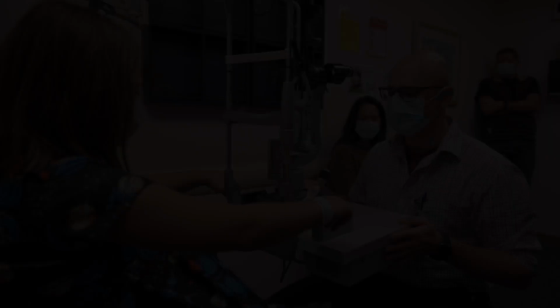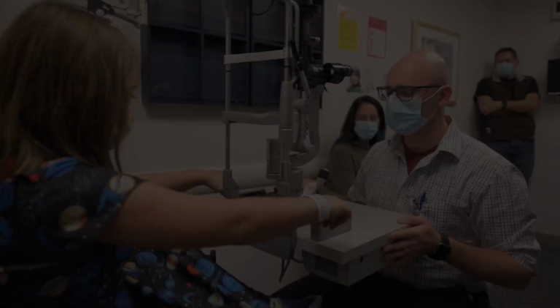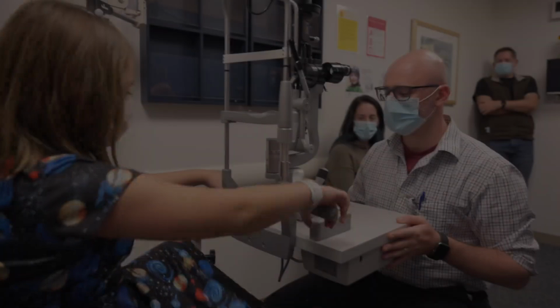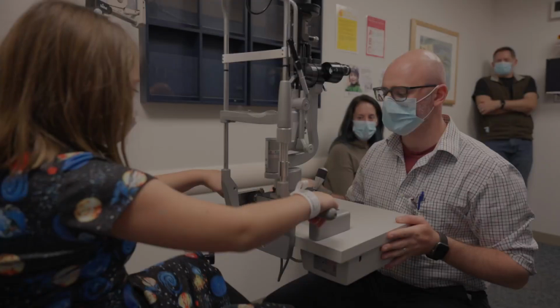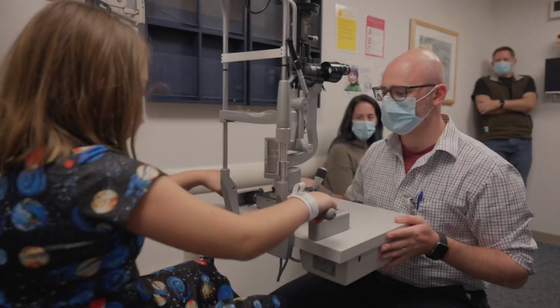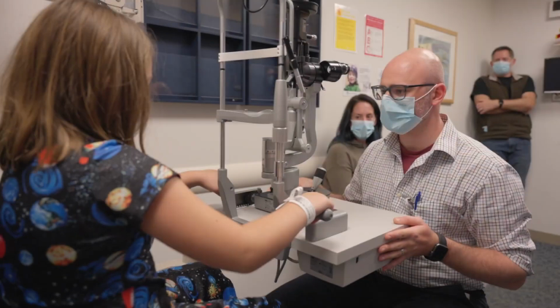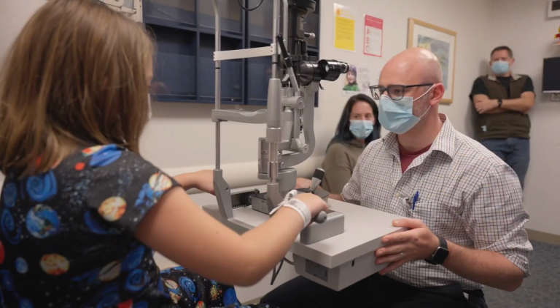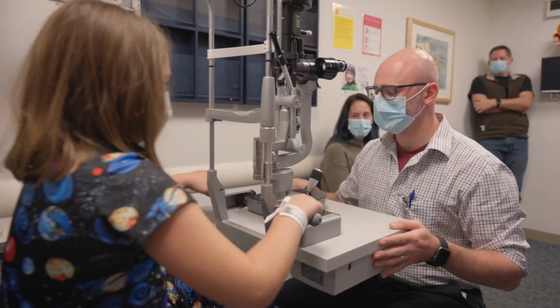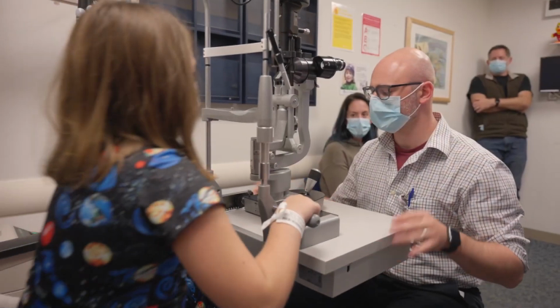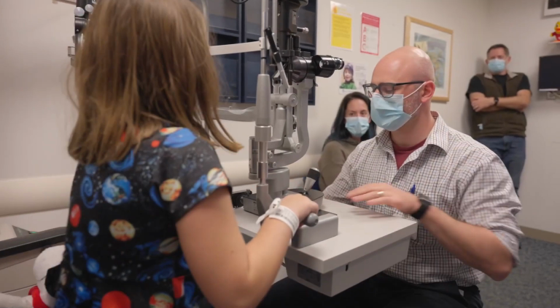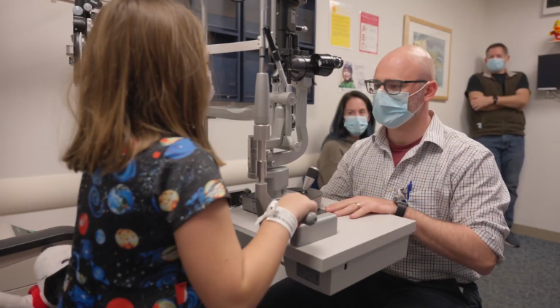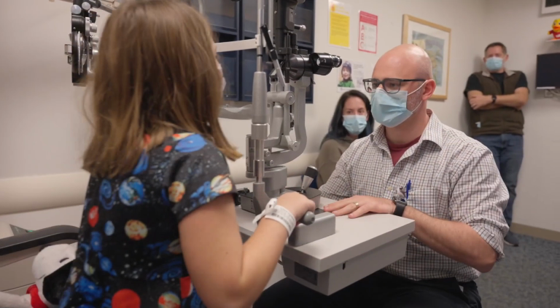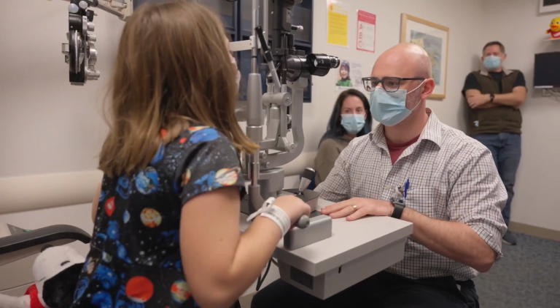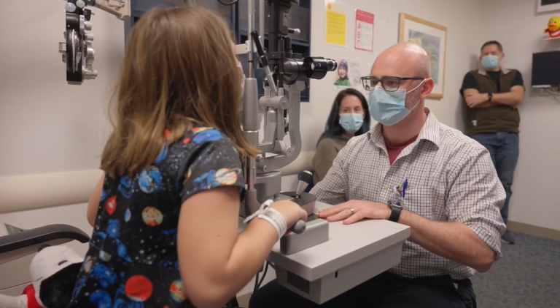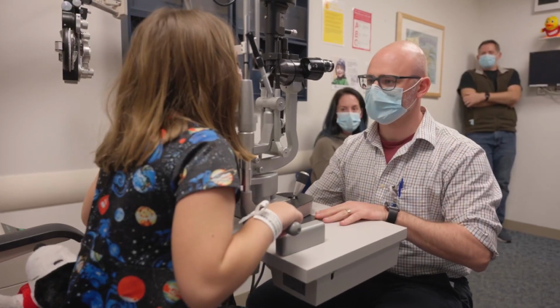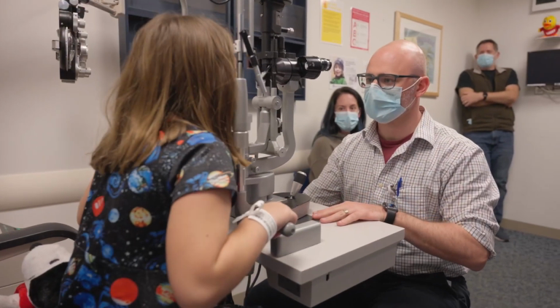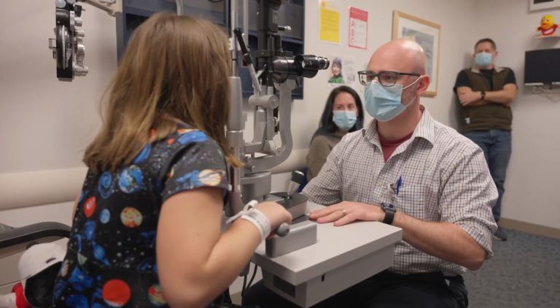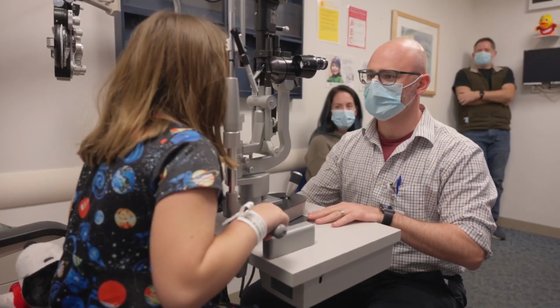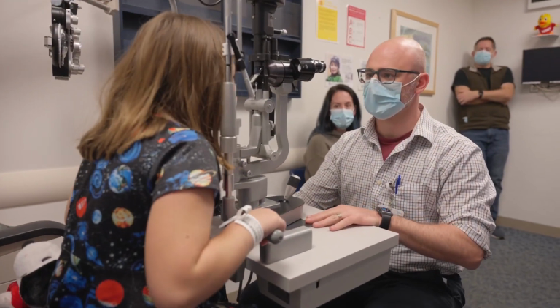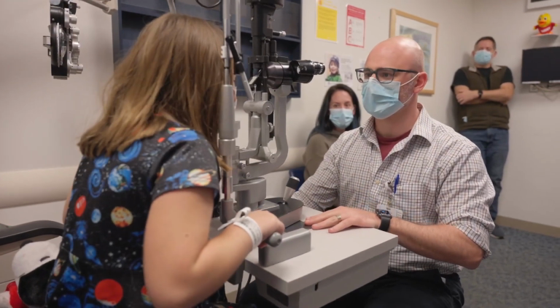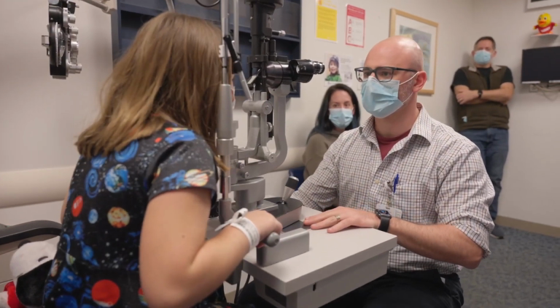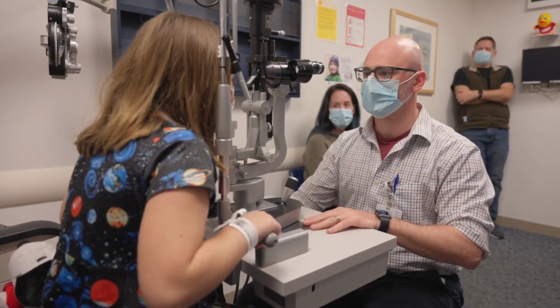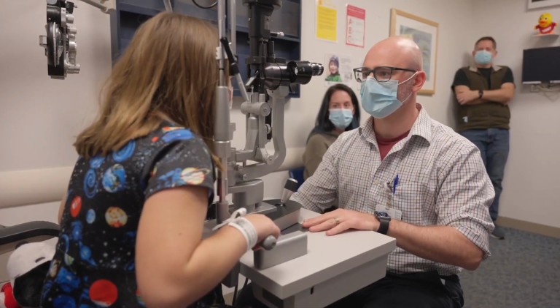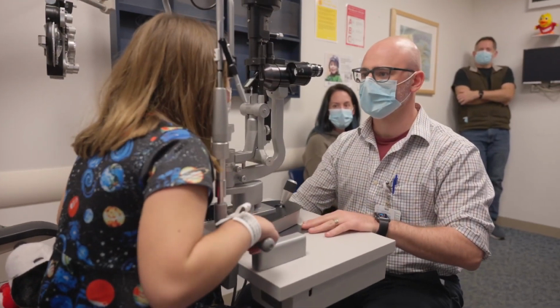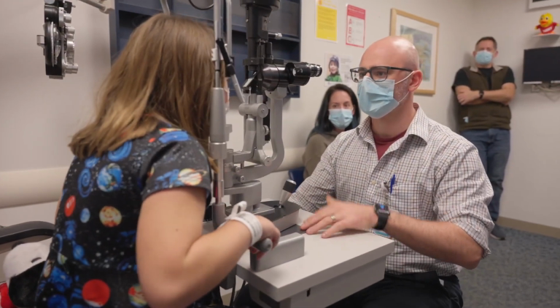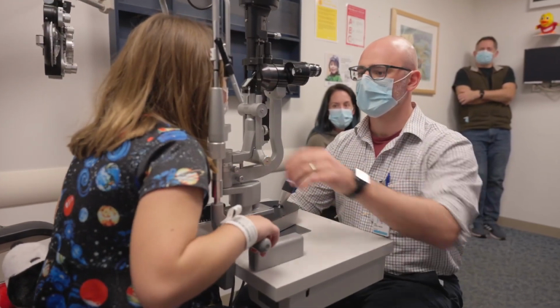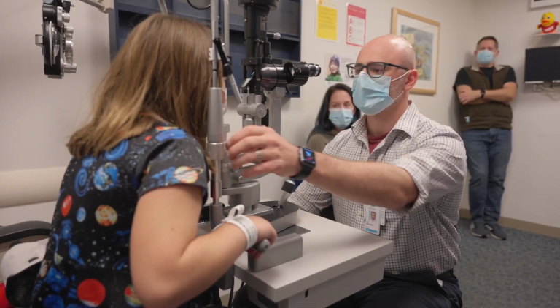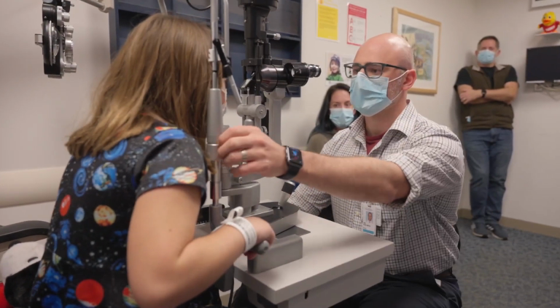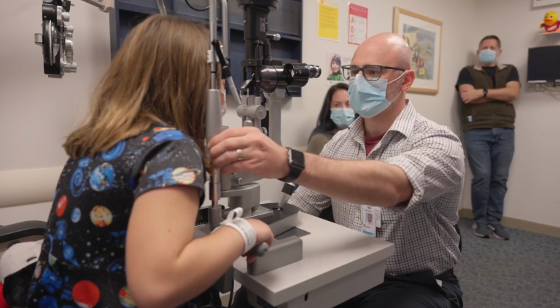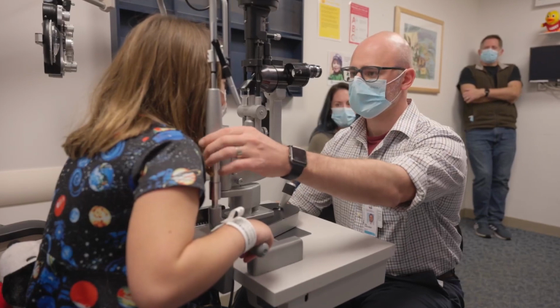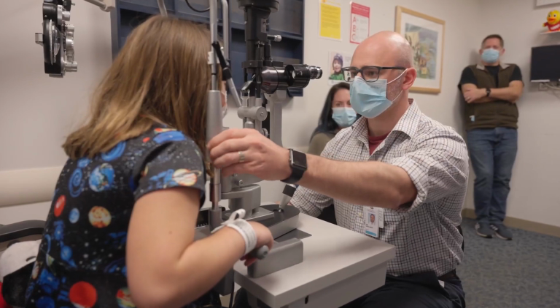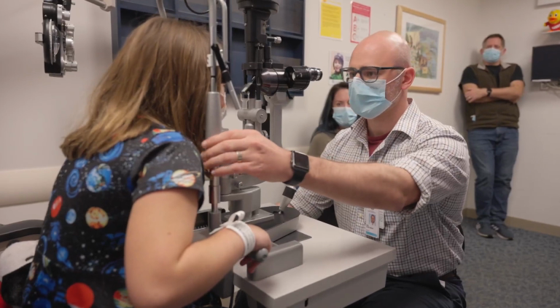Scoot forward for me, okay? Alright, here we go. How's that? Is that a comfortable height?